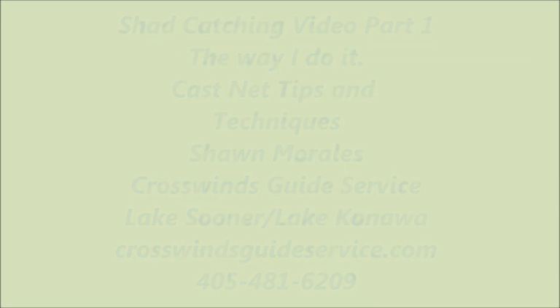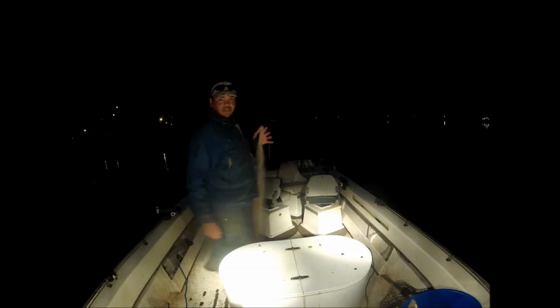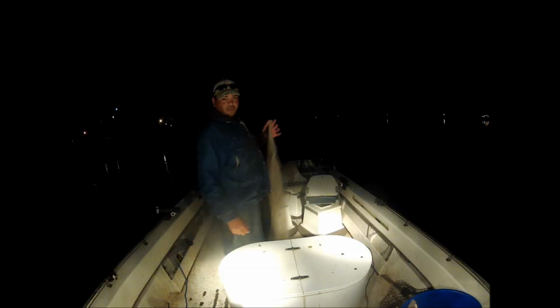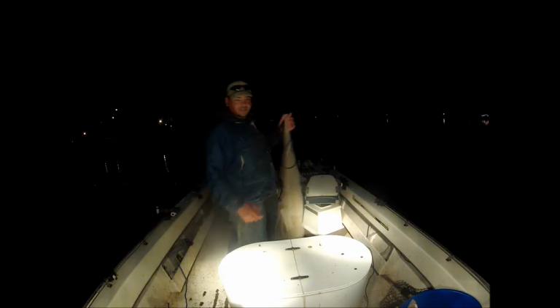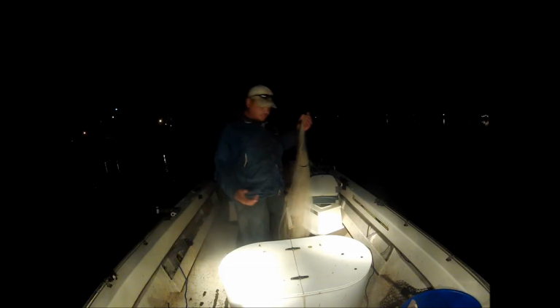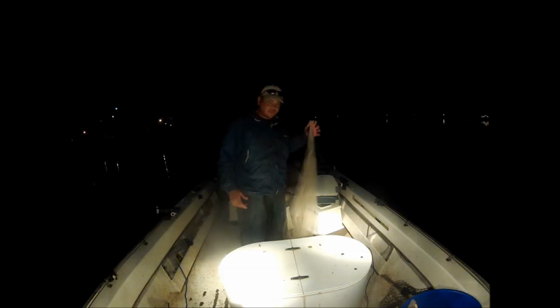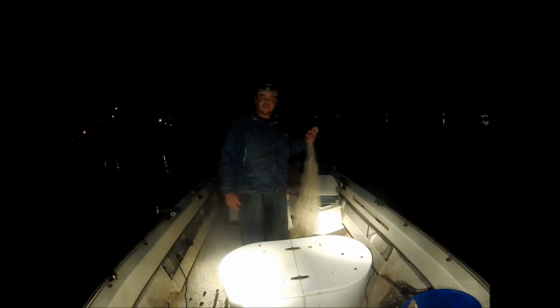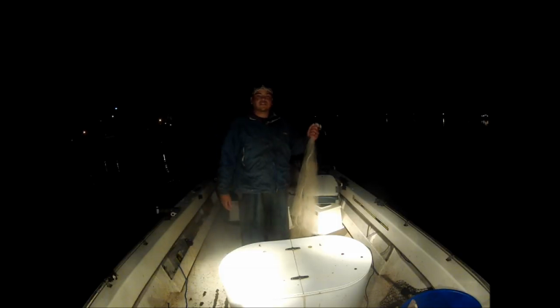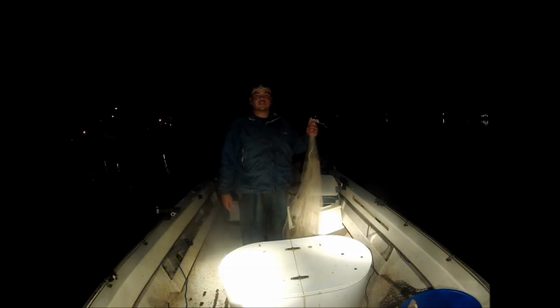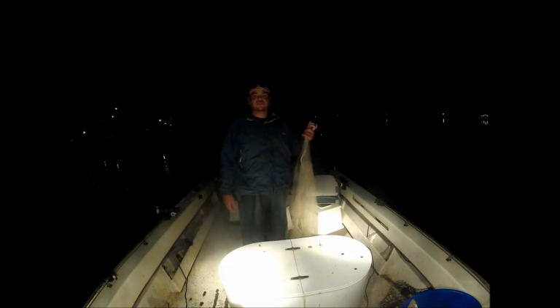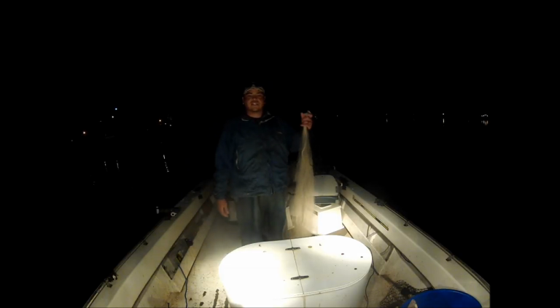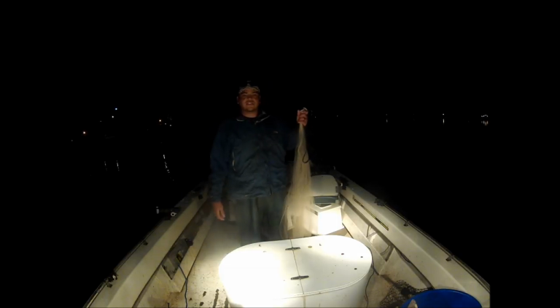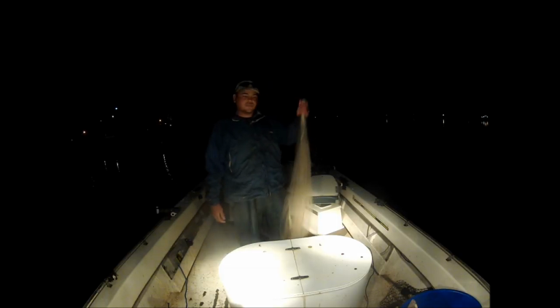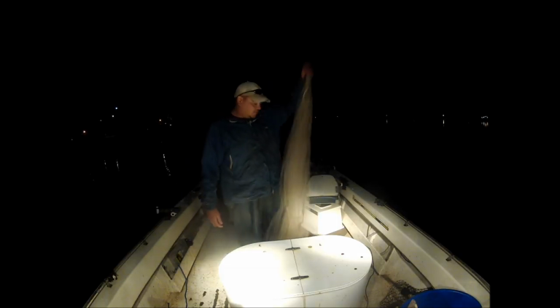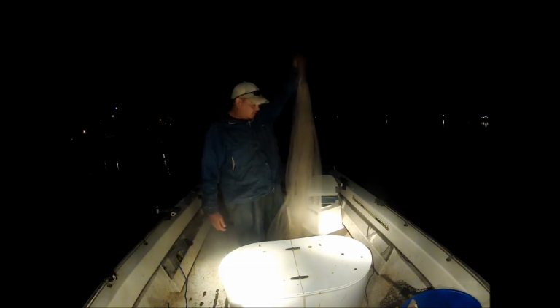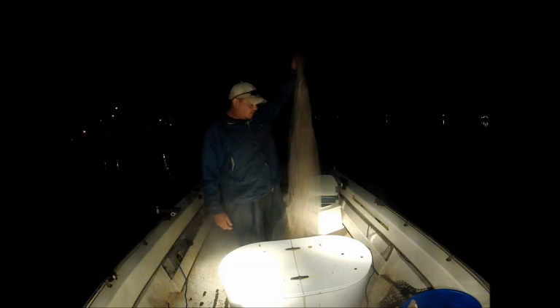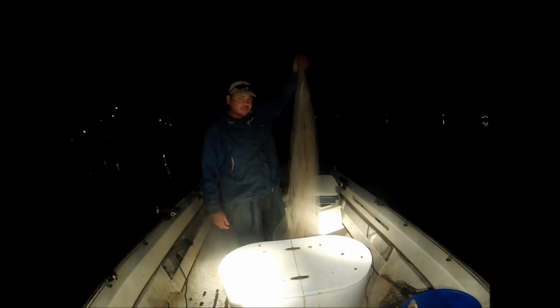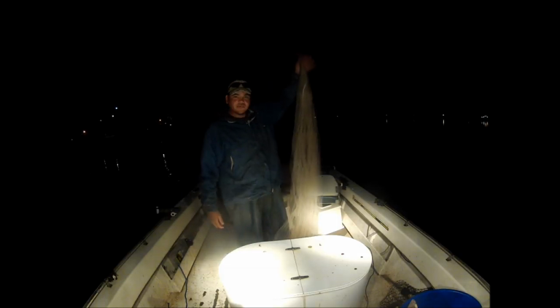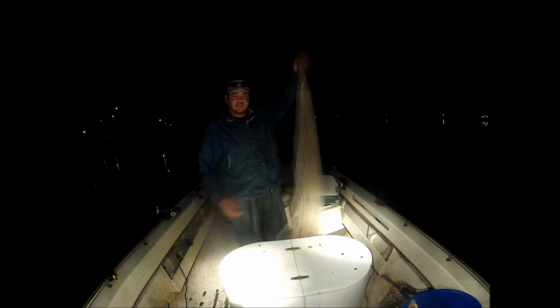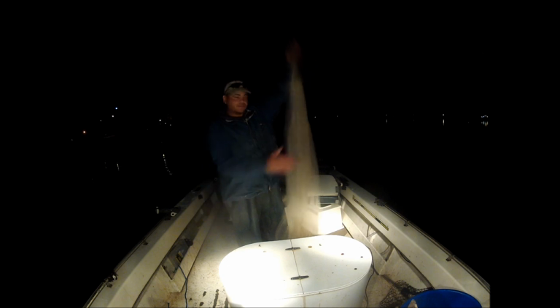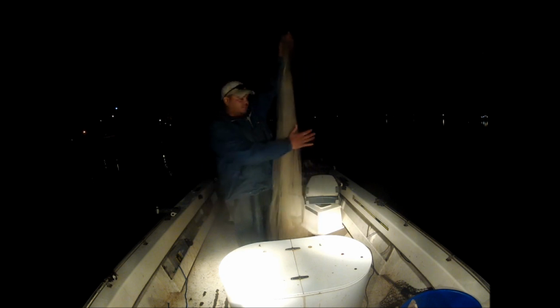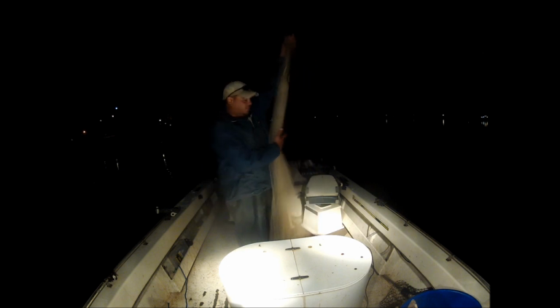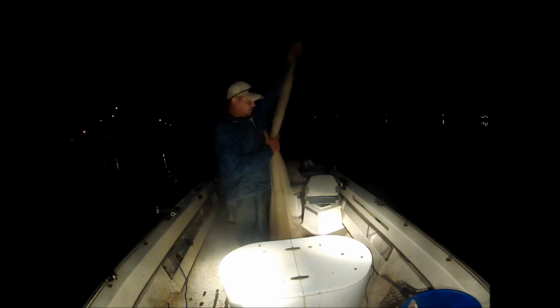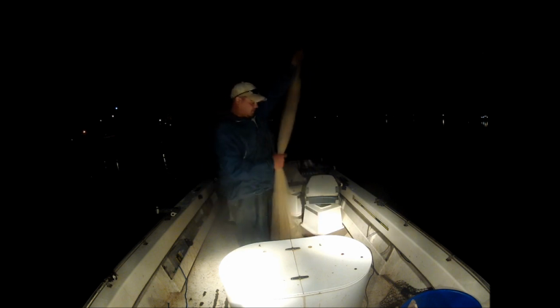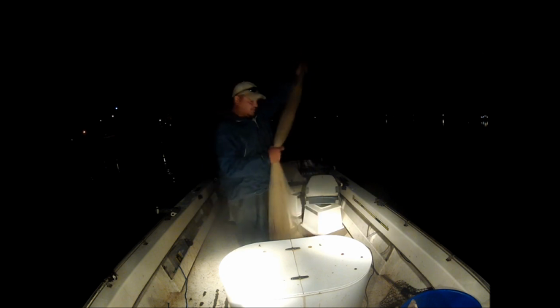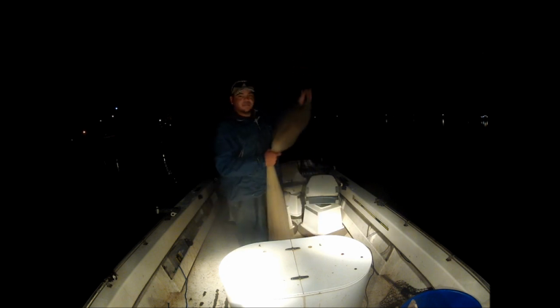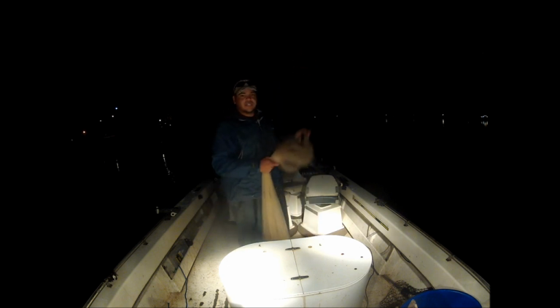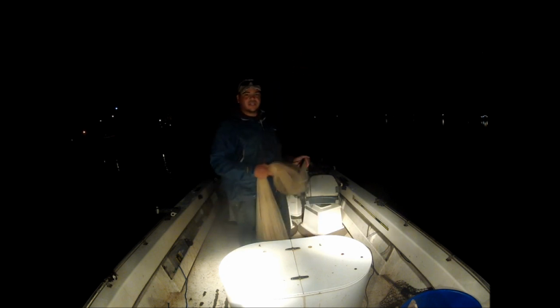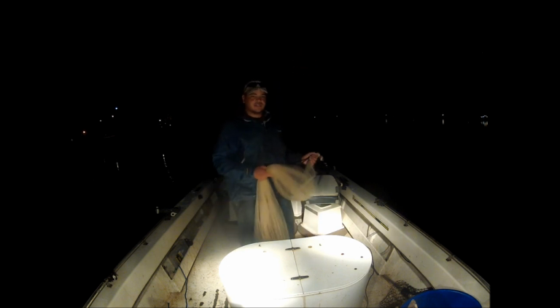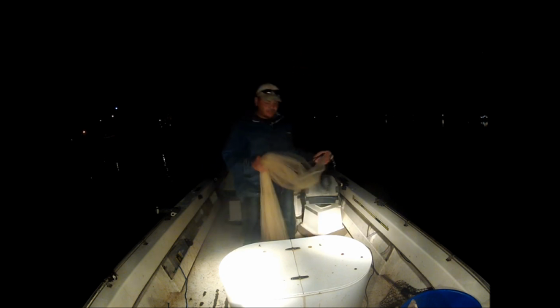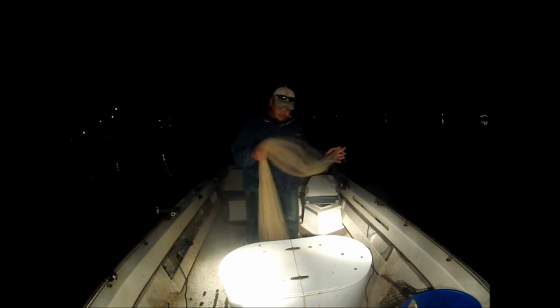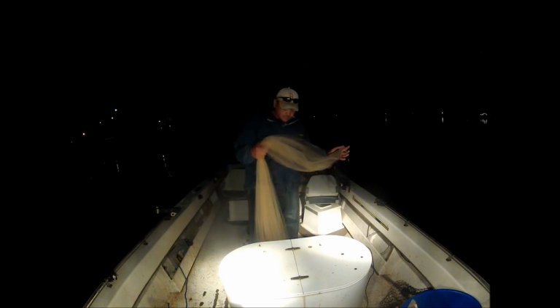Good morning, Sean Morales, Crosswinds Guide Service. This morning I'm going to do a little bait catching demonstration.